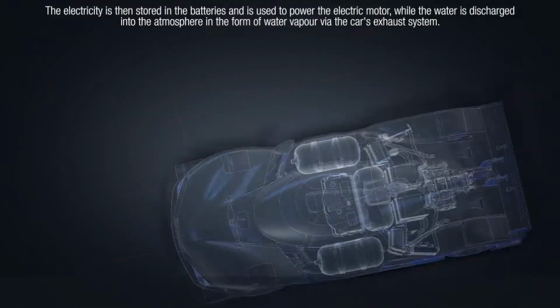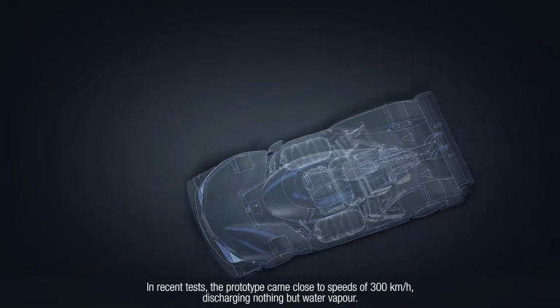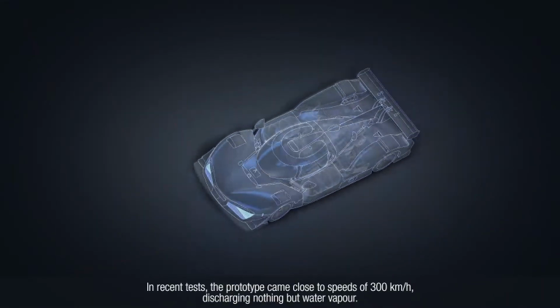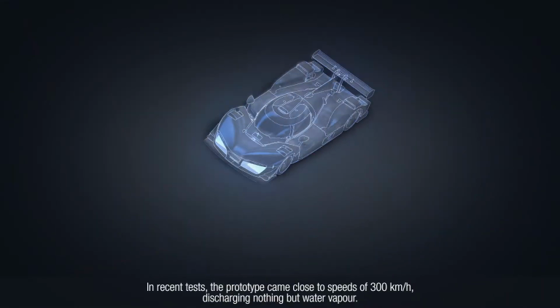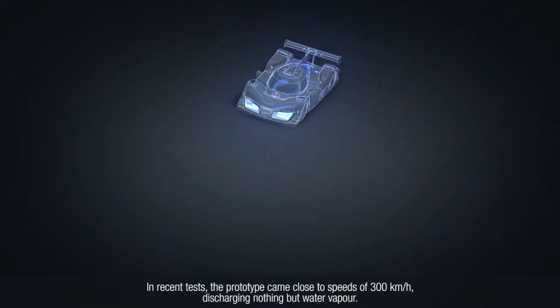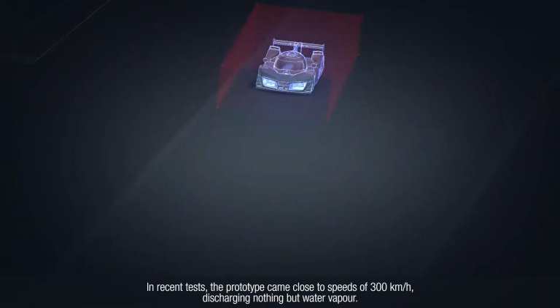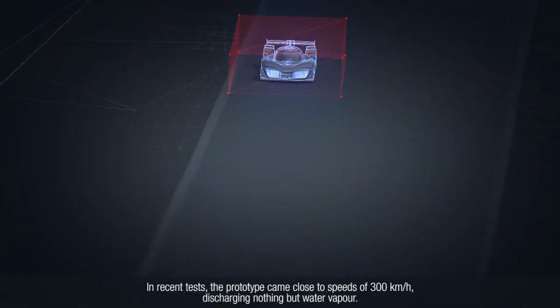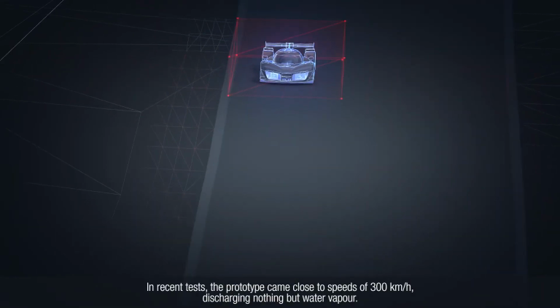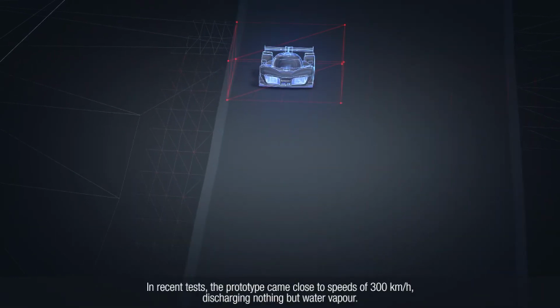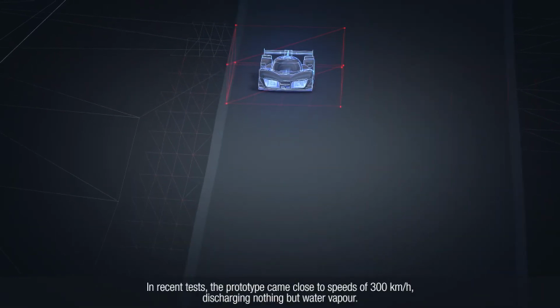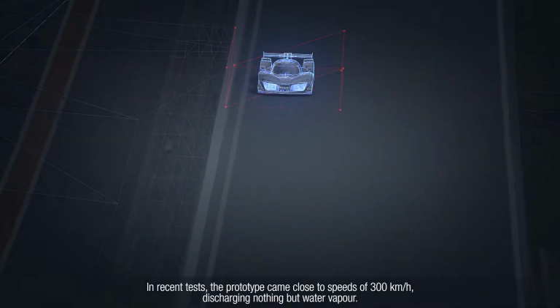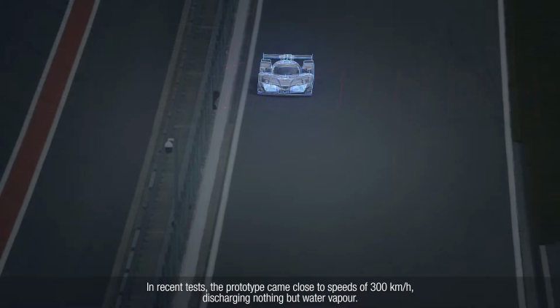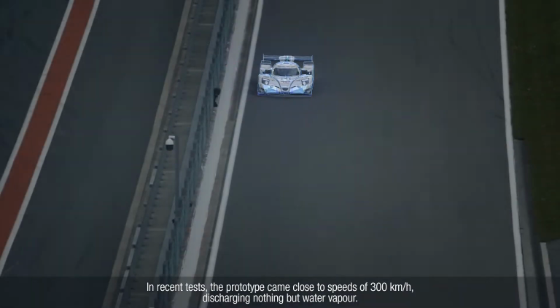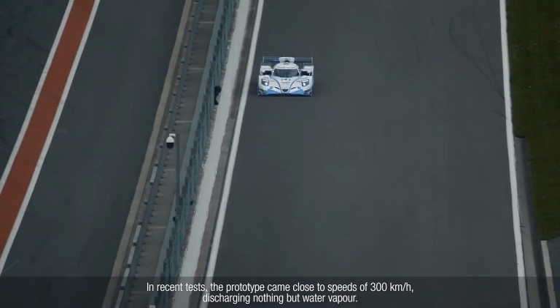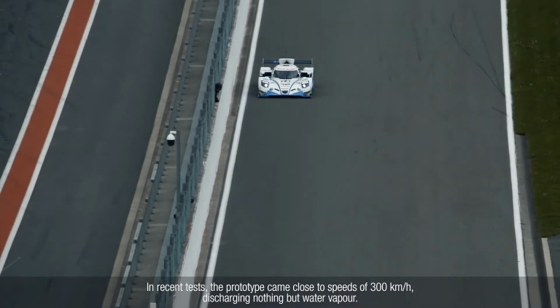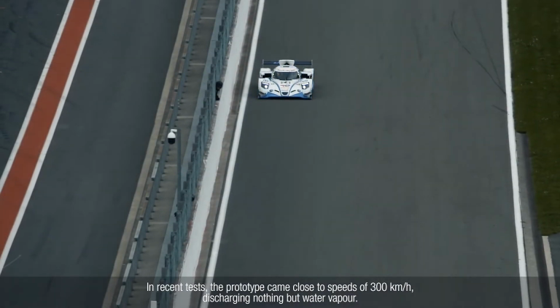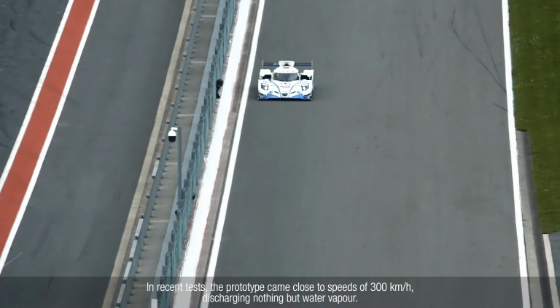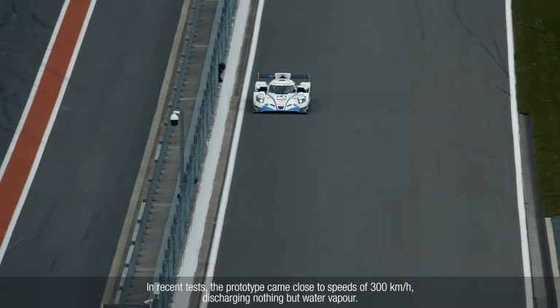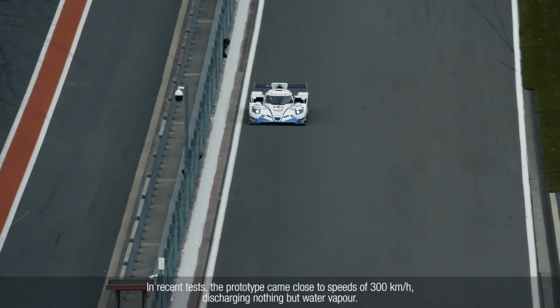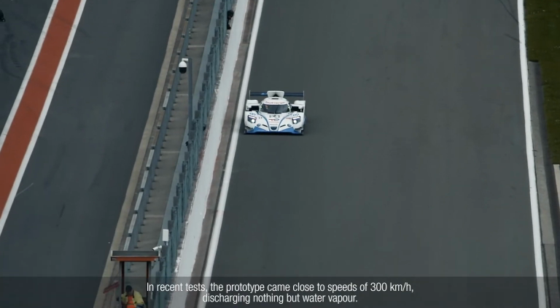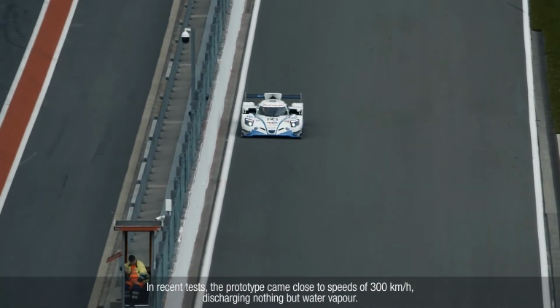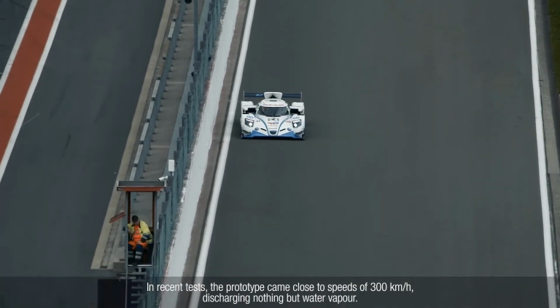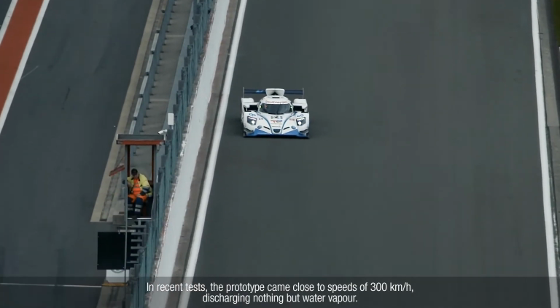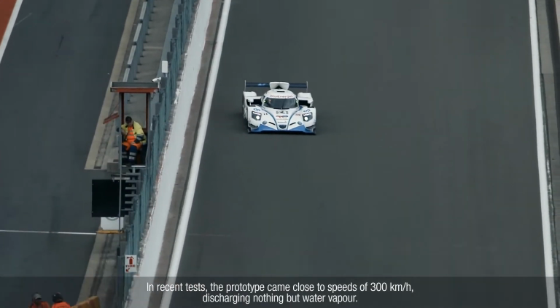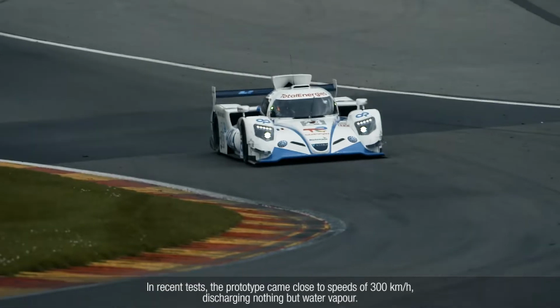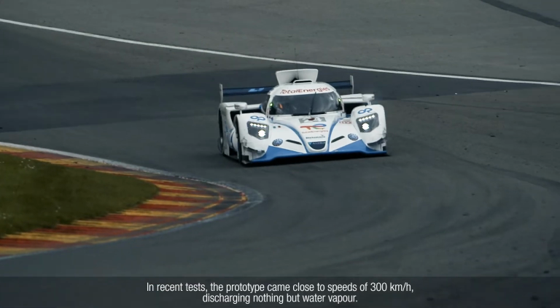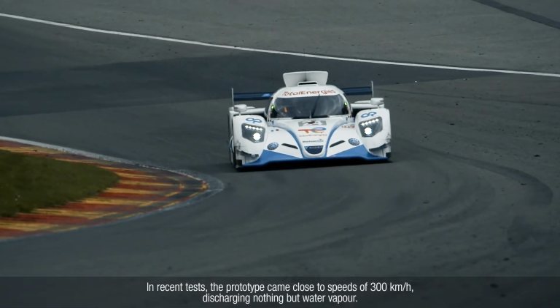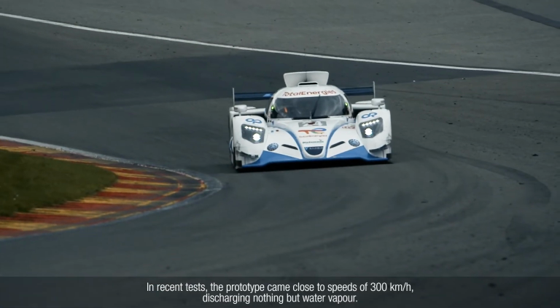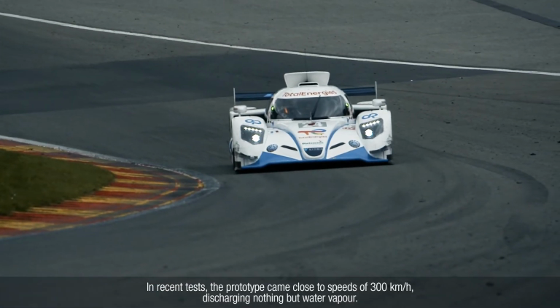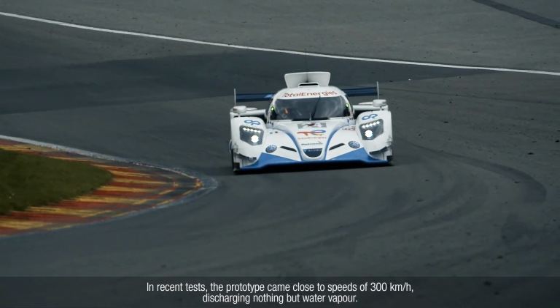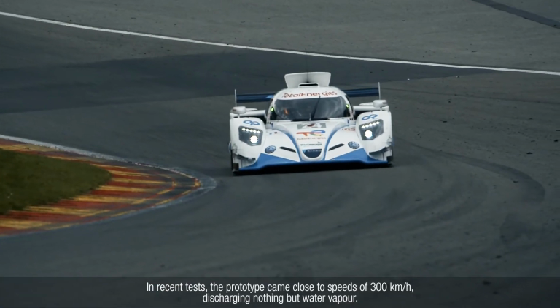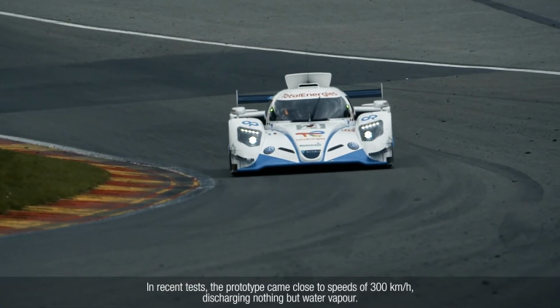In recent tests, the prototype came close to speeds of 300 km/h, discharging nothing but water vapor.